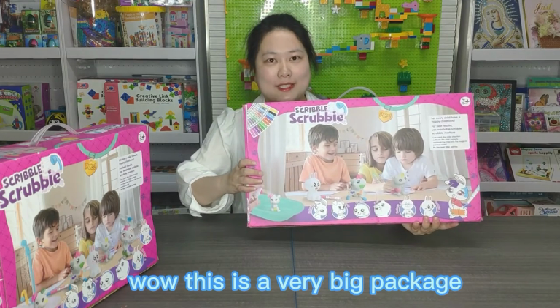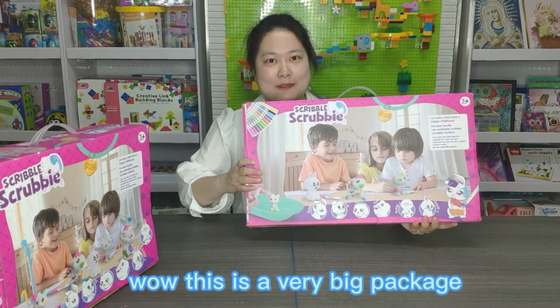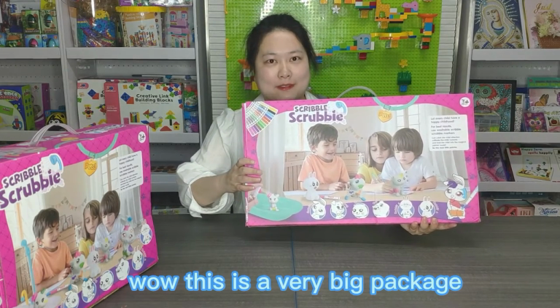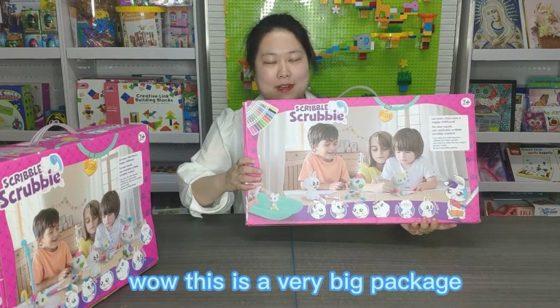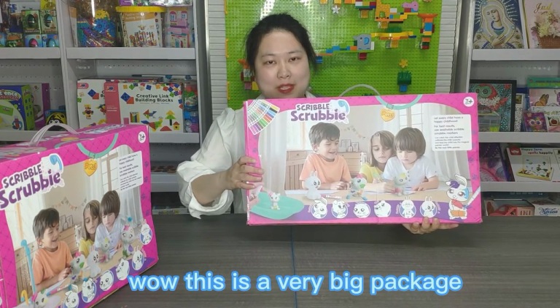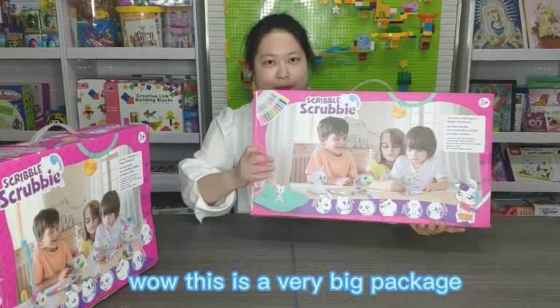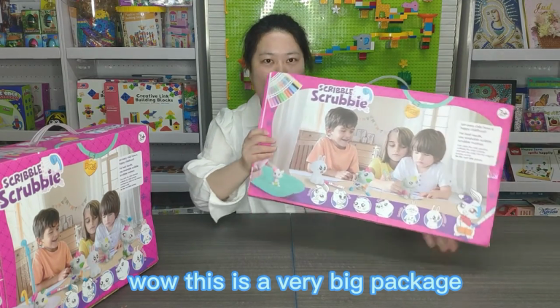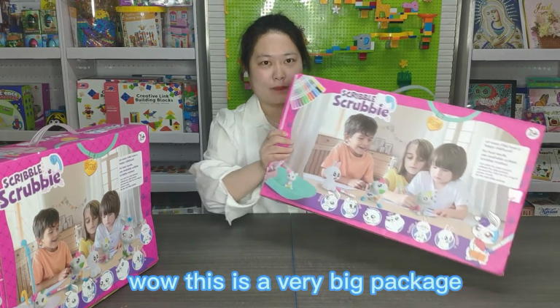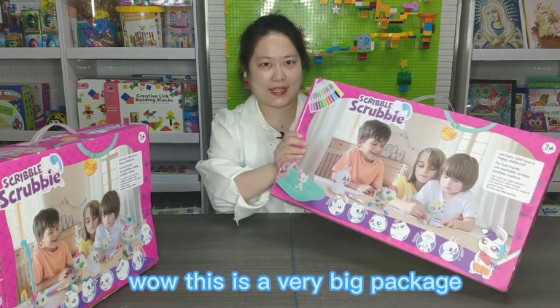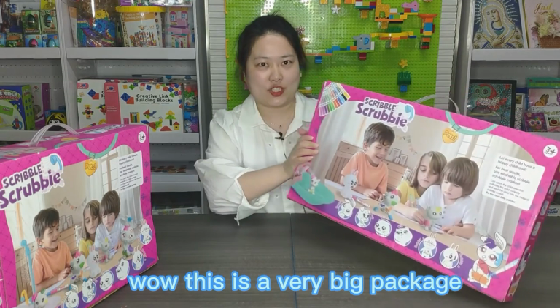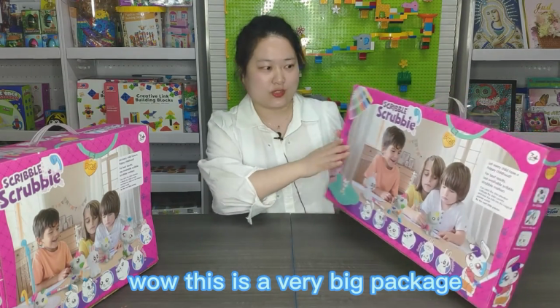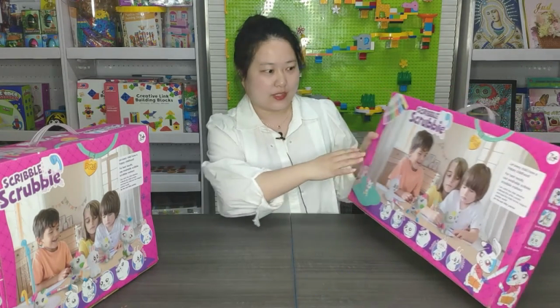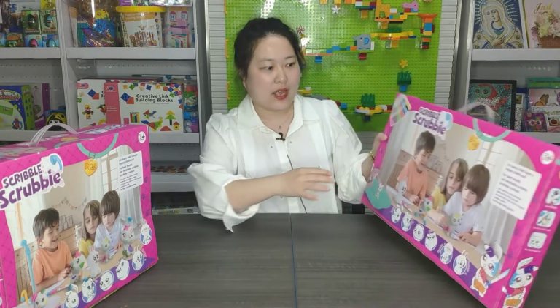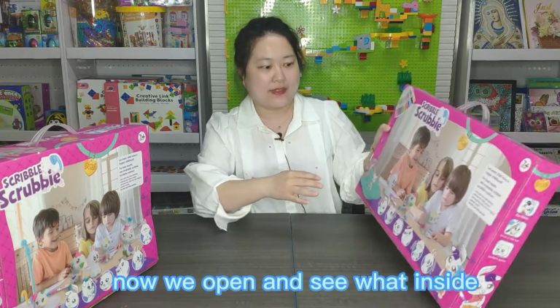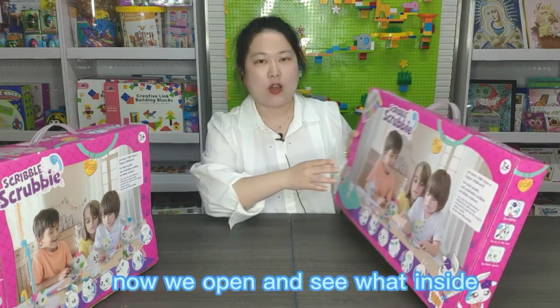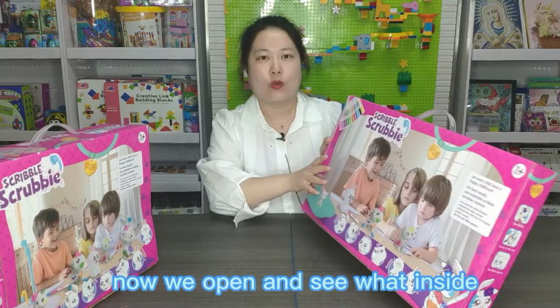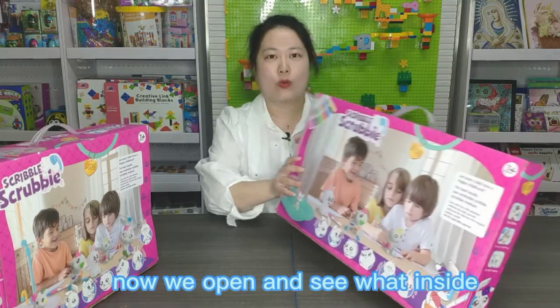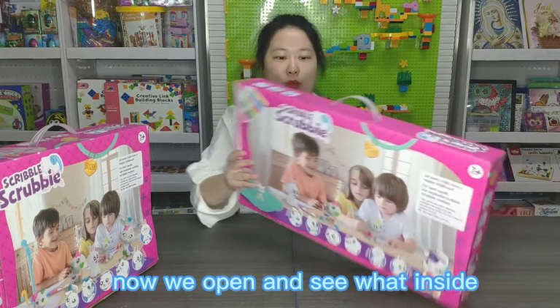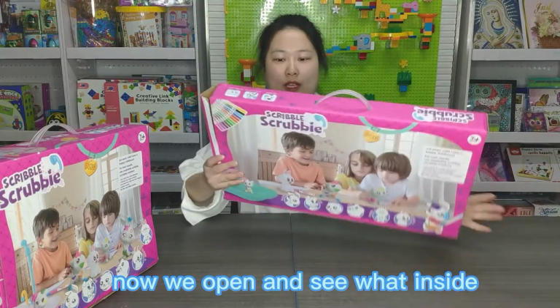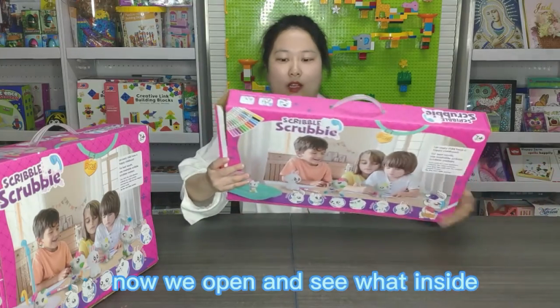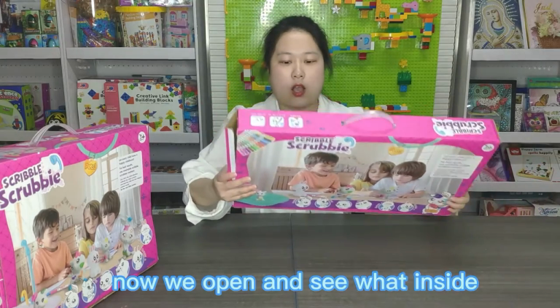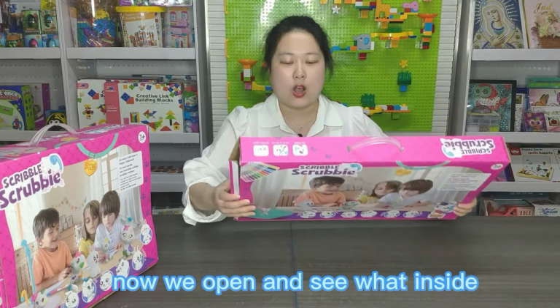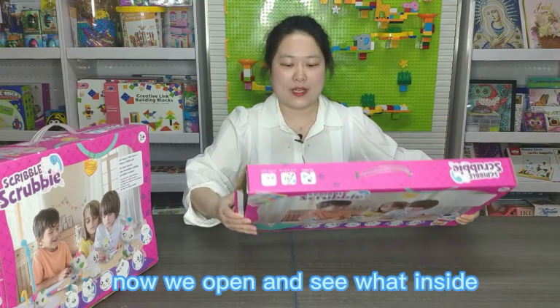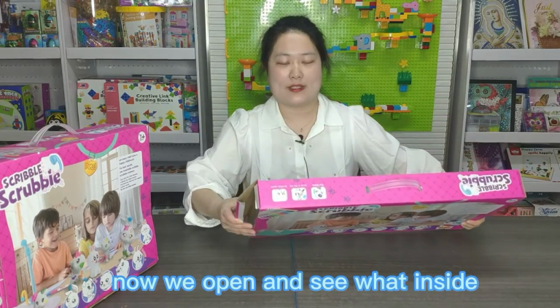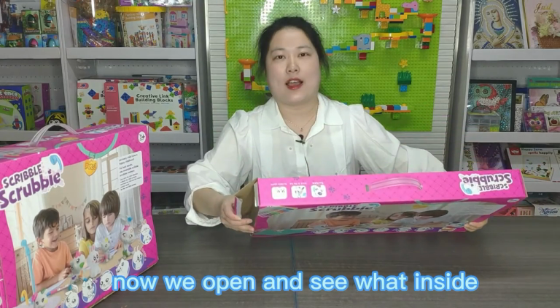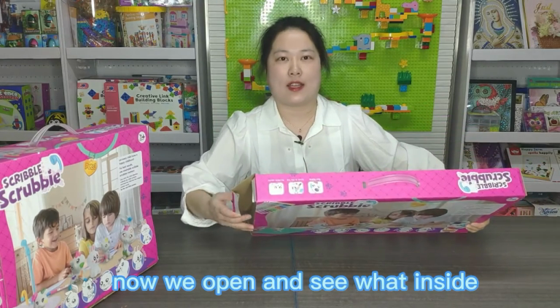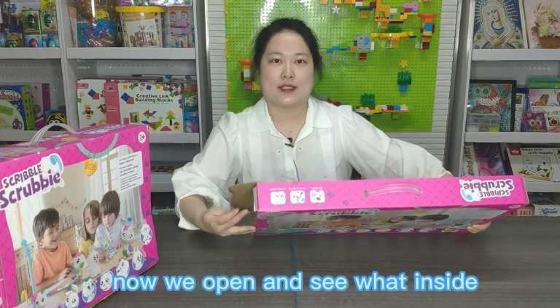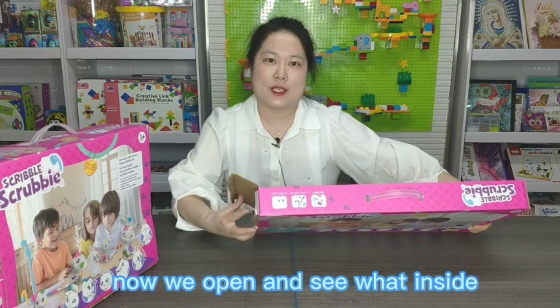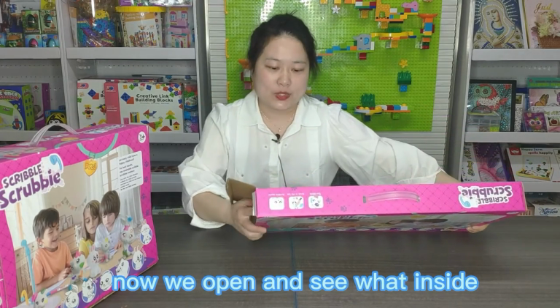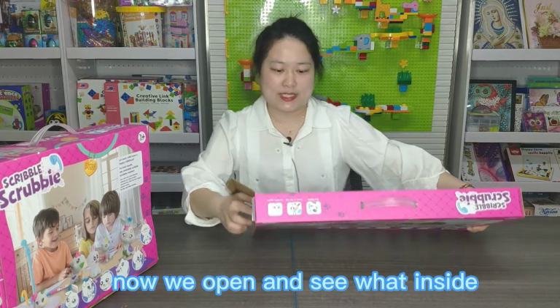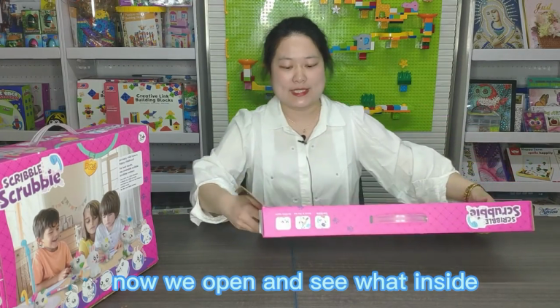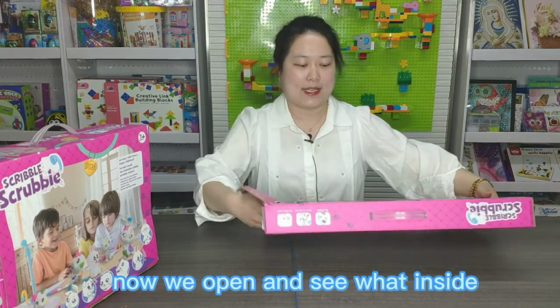This is a very big package. Now we open it and see what is inside.